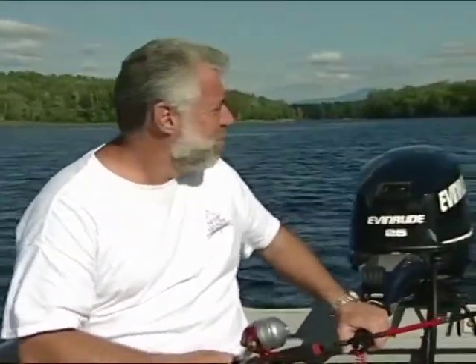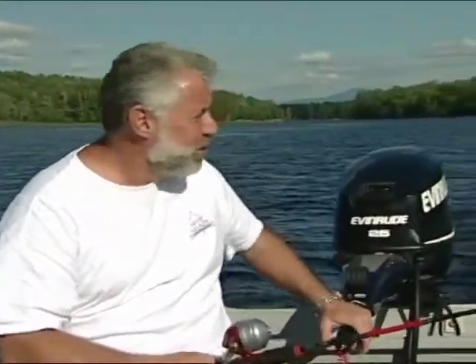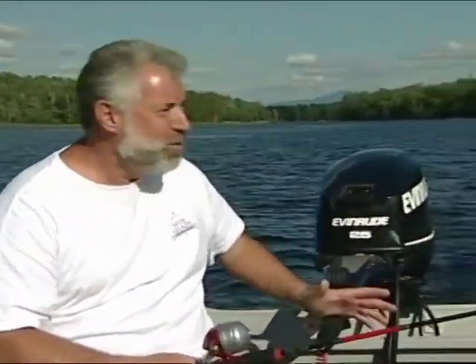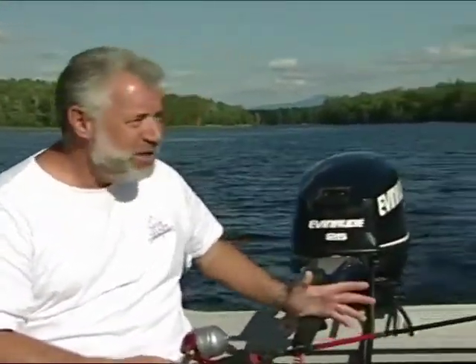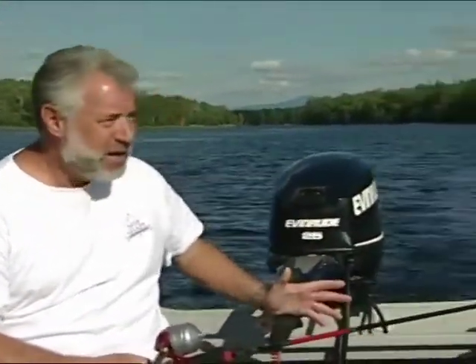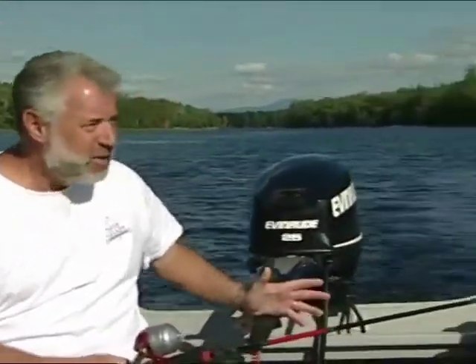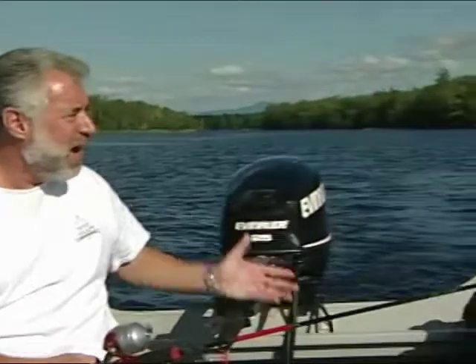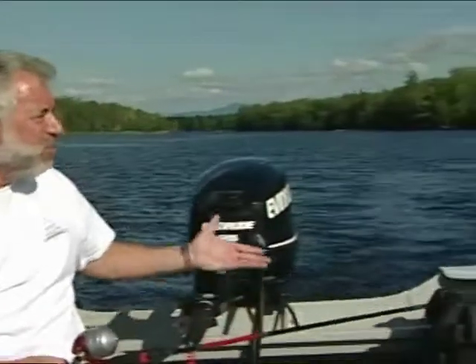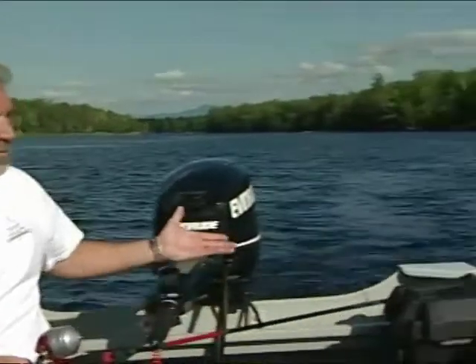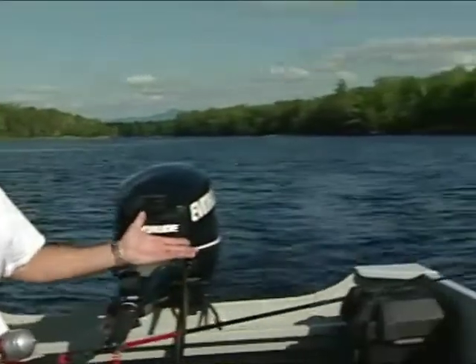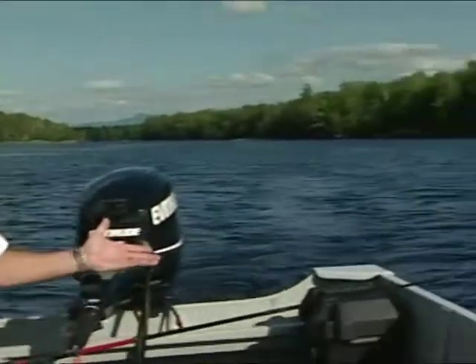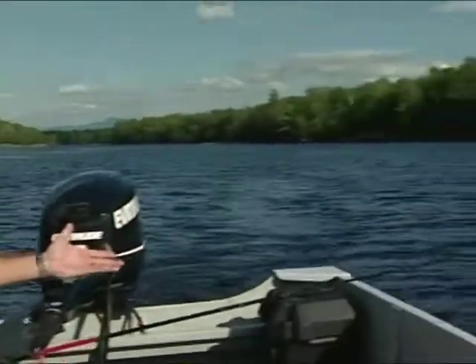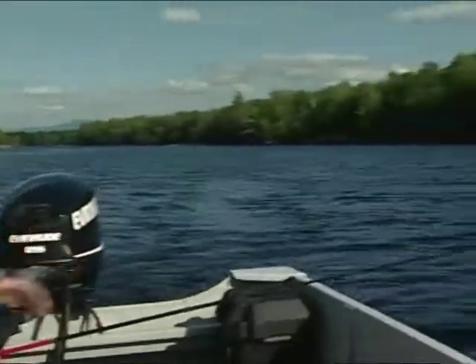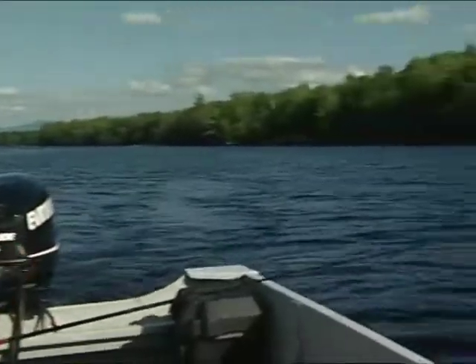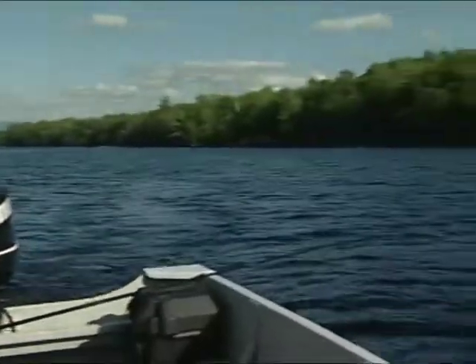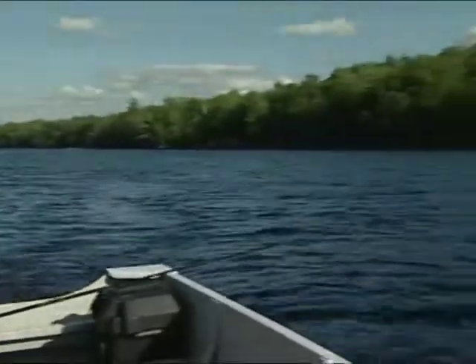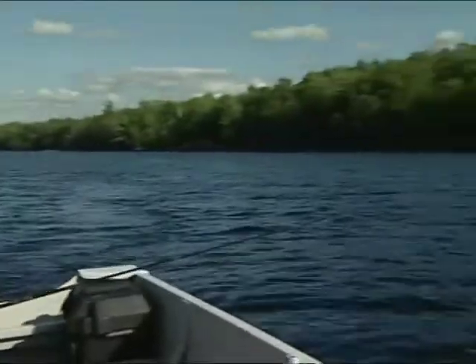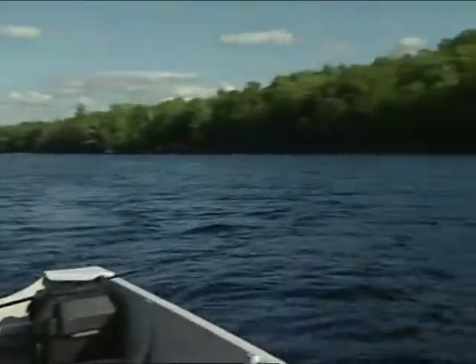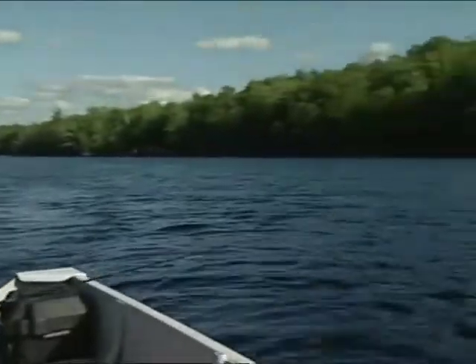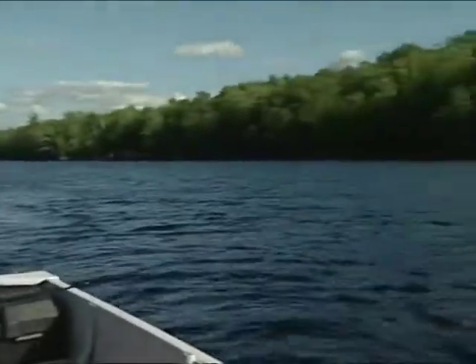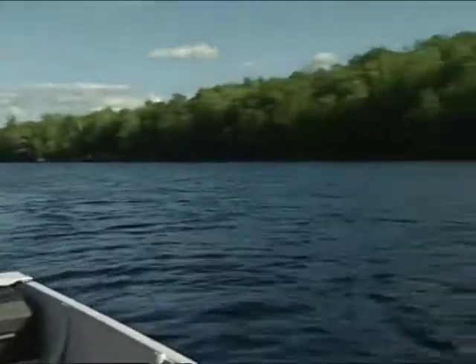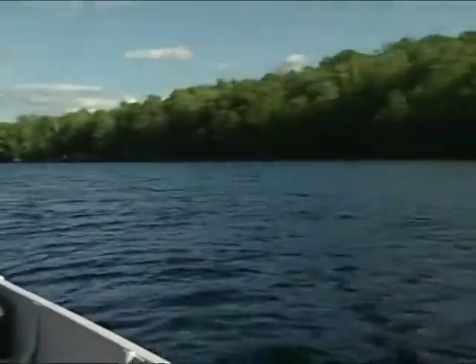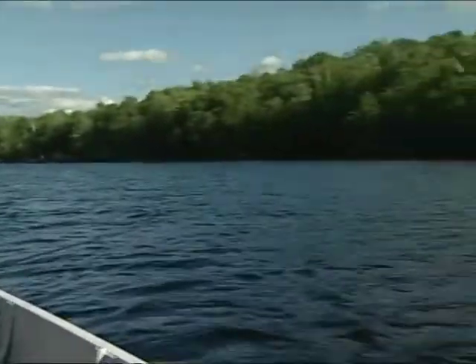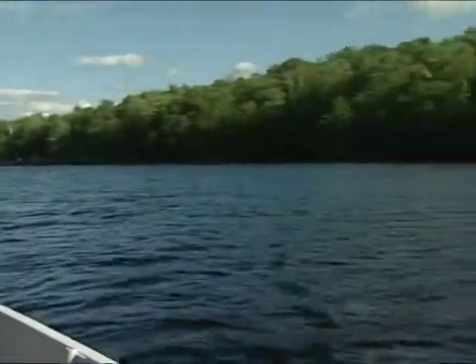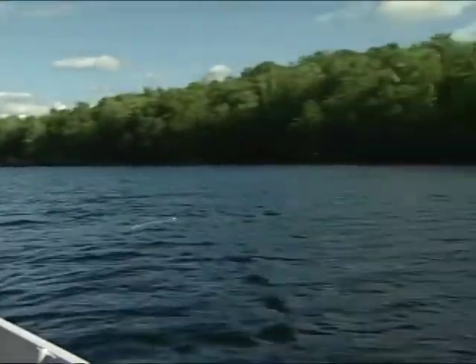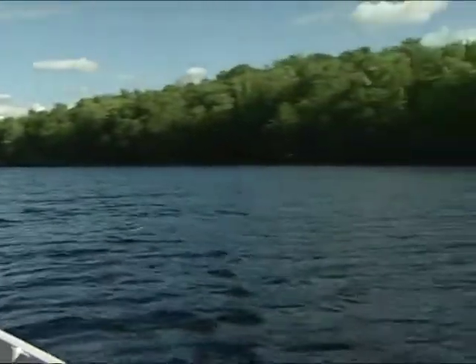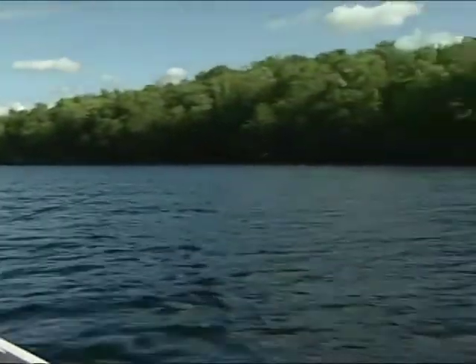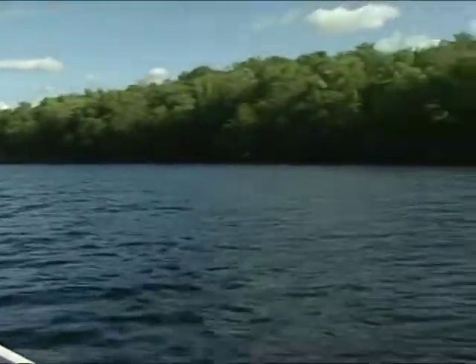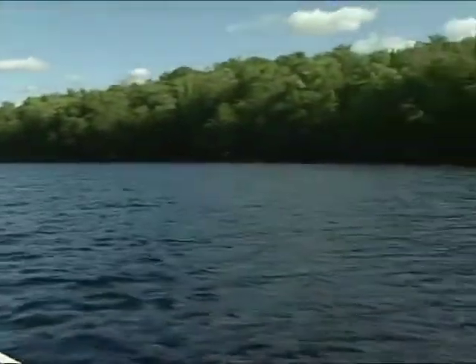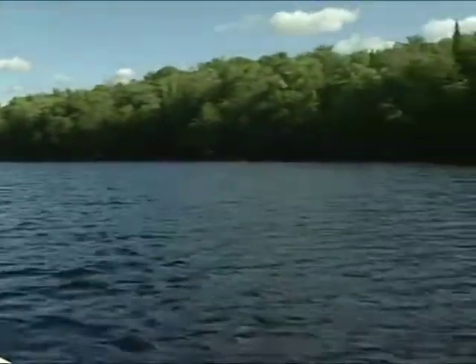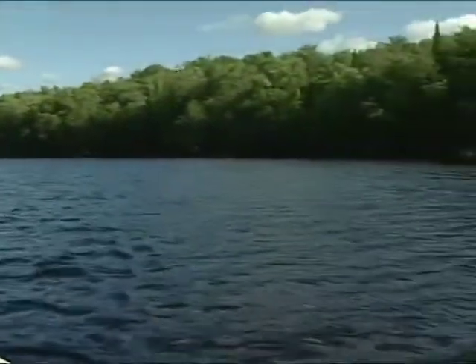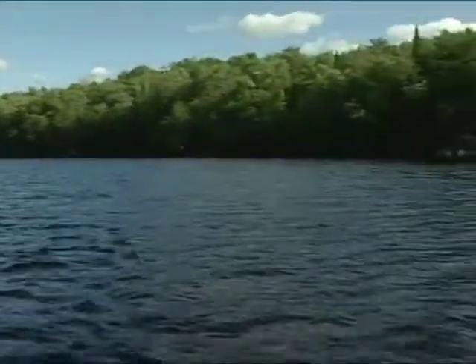I really wish I knew how deep this water was — I want to catch a northern pike. It would be awesome.